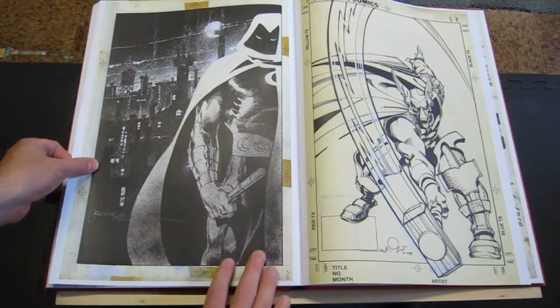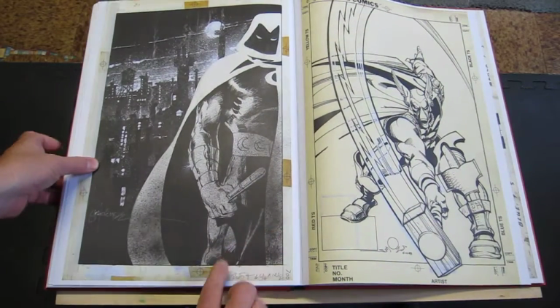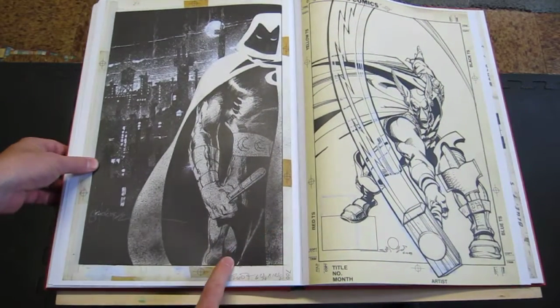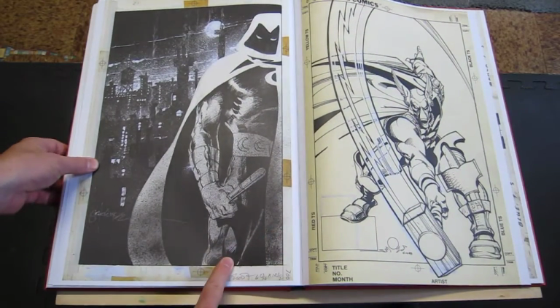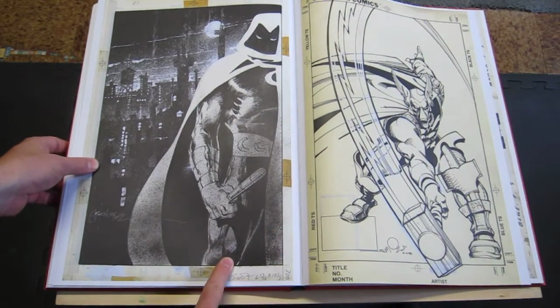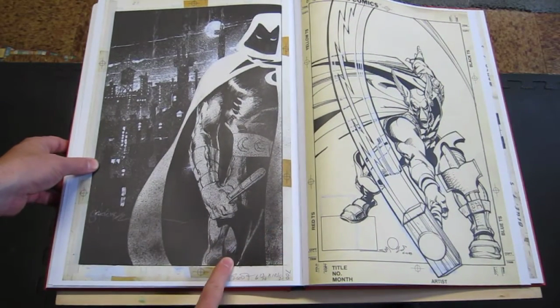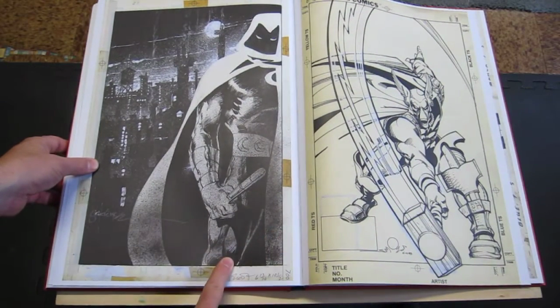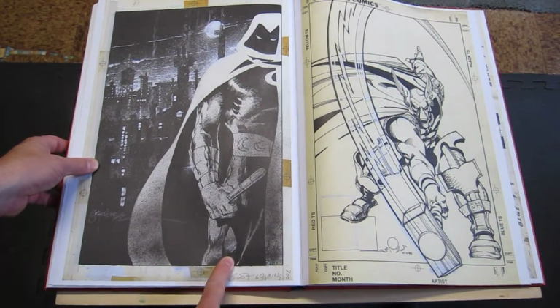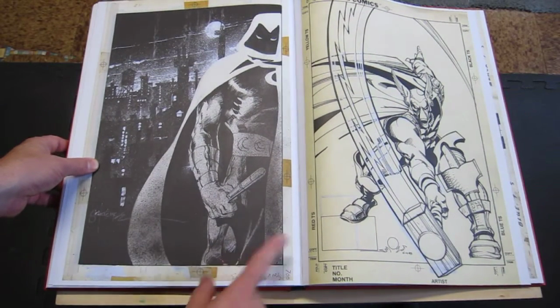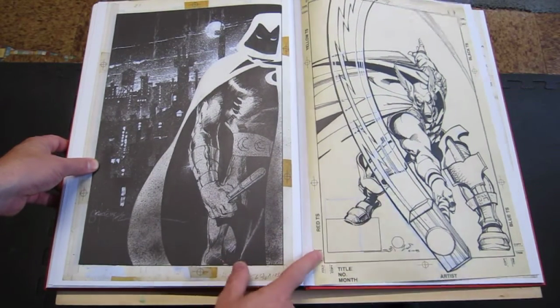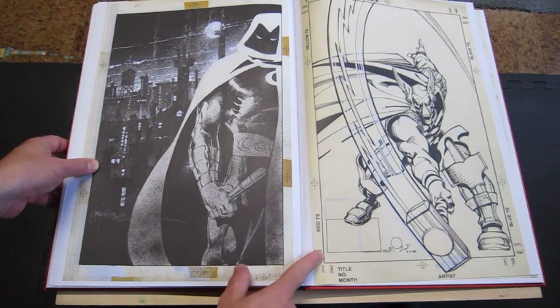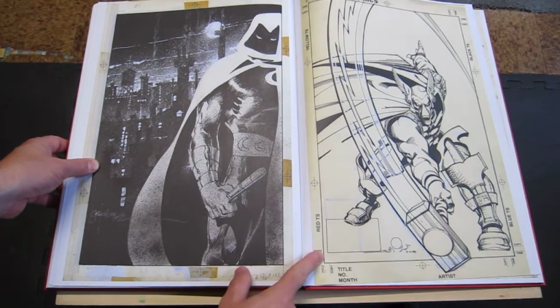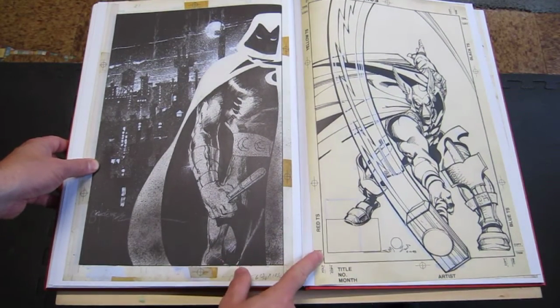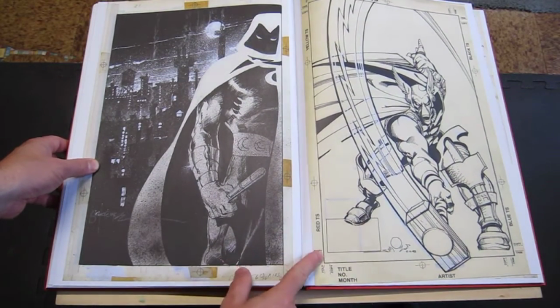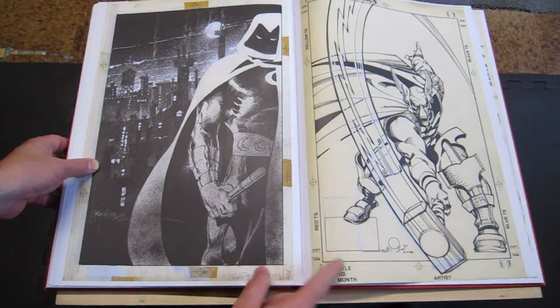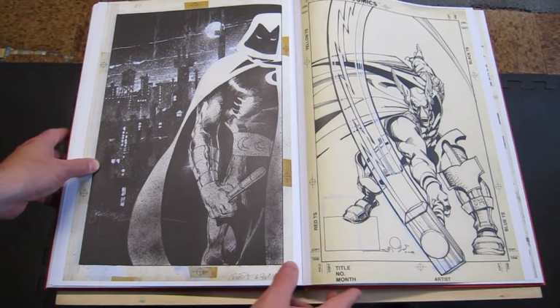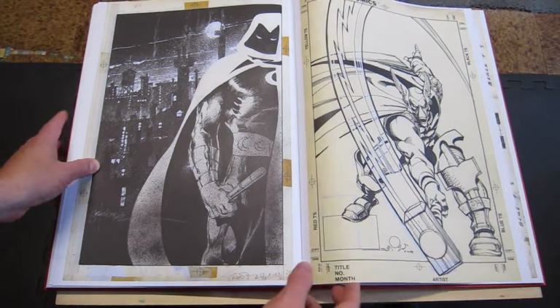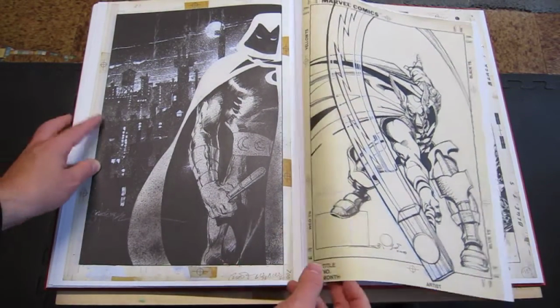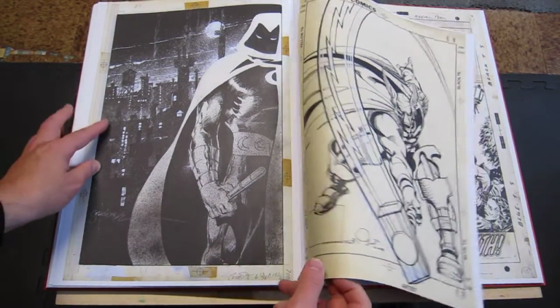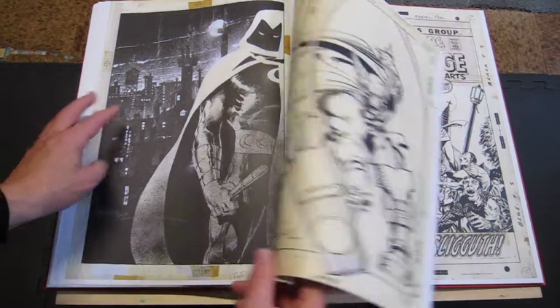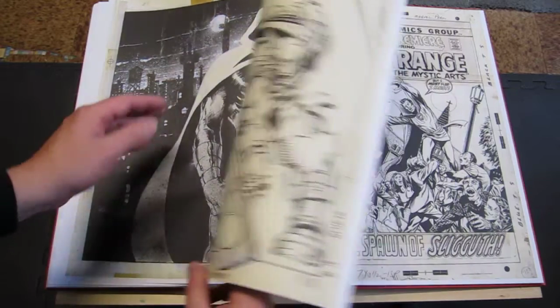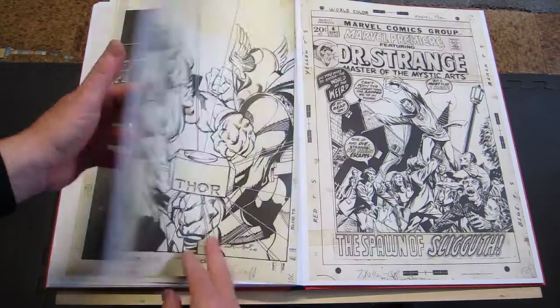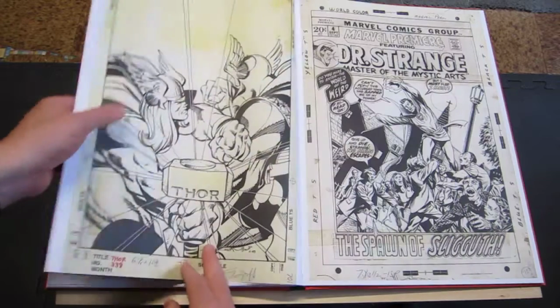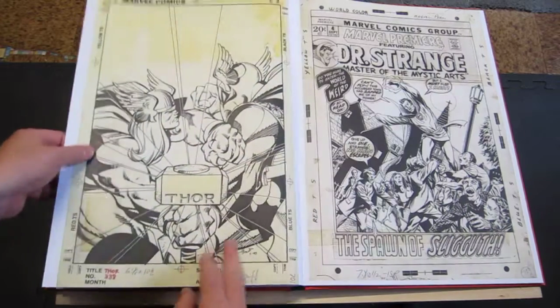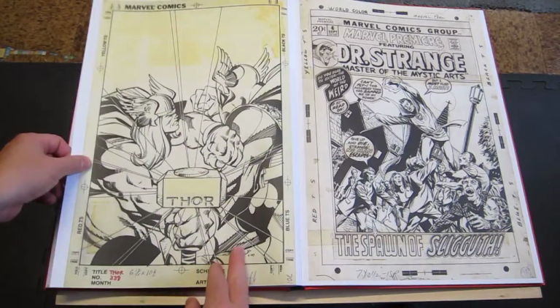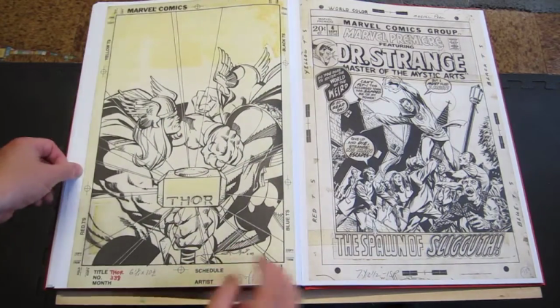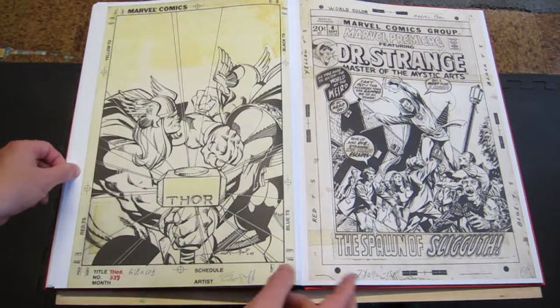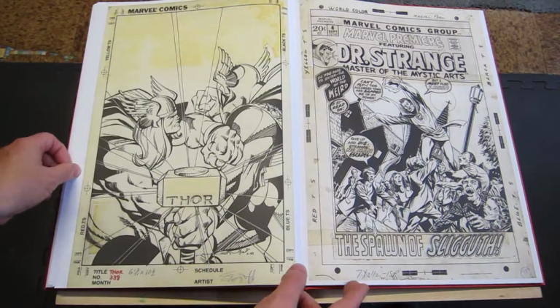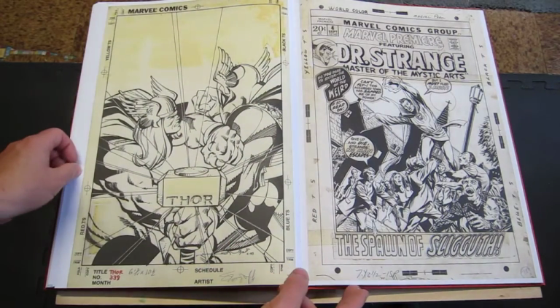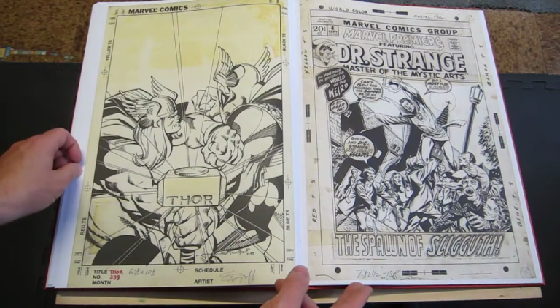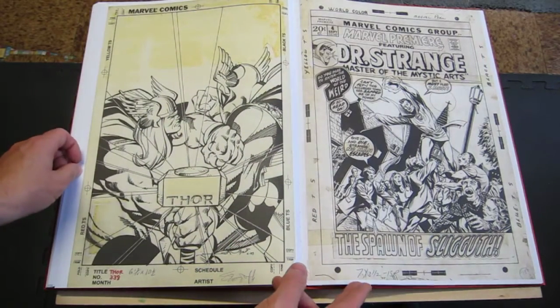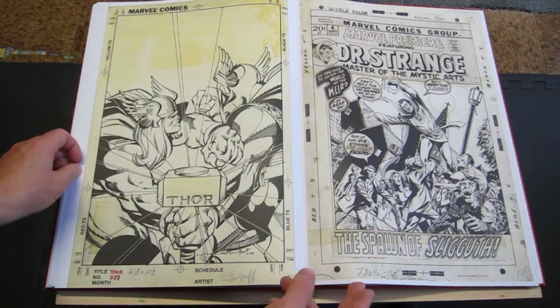Bill Sienkiewicz Moon Knight. Walt Simonson Thor. More Thor.